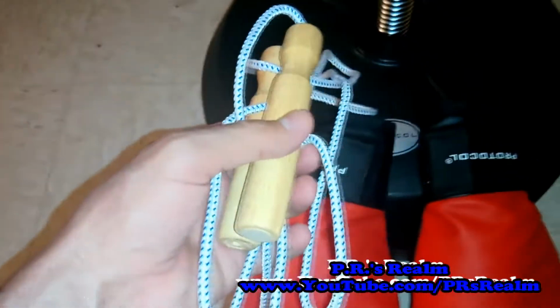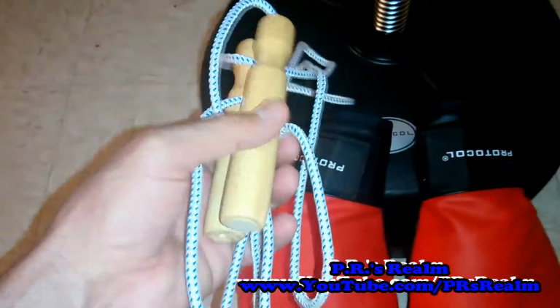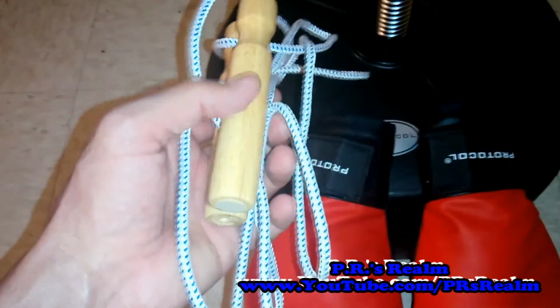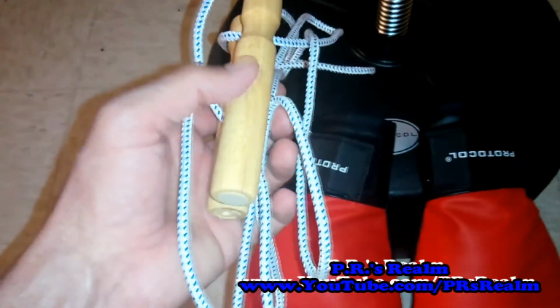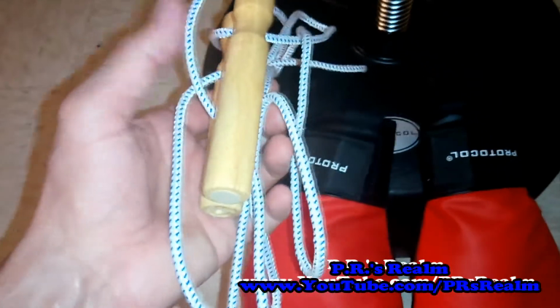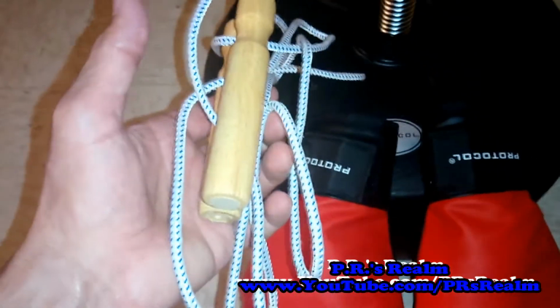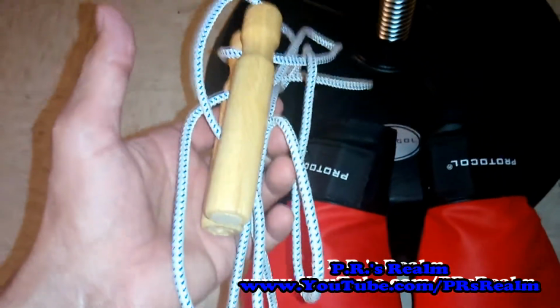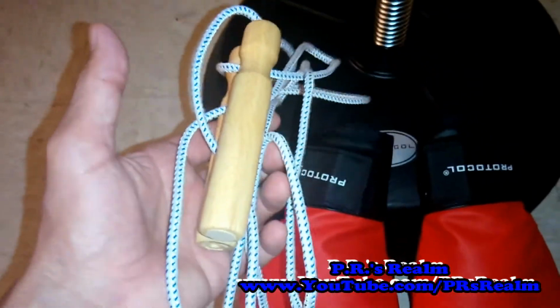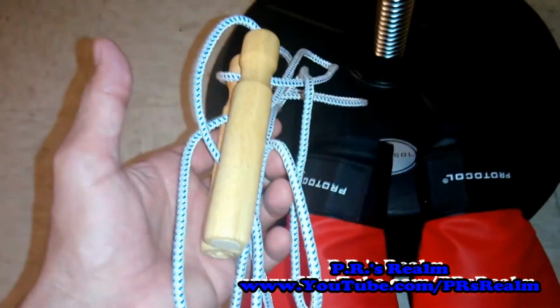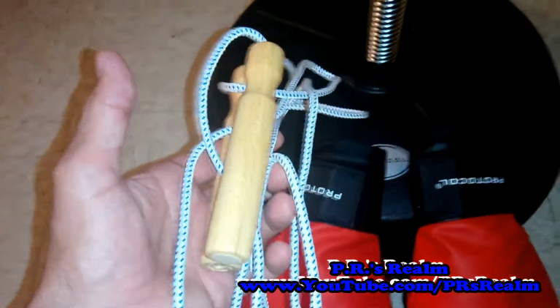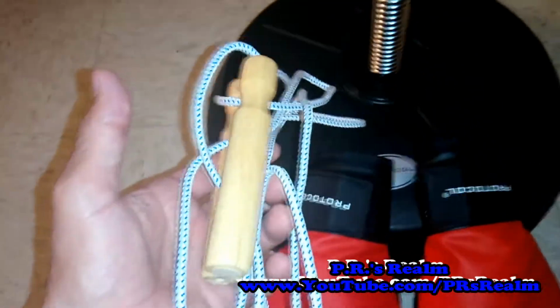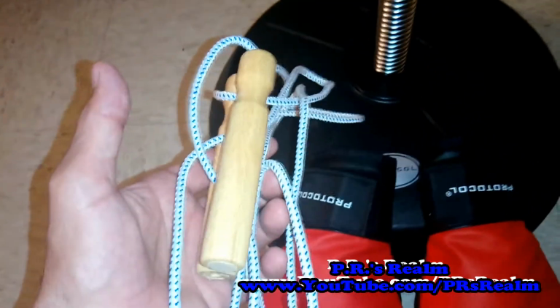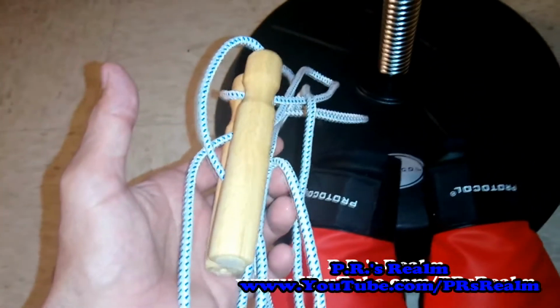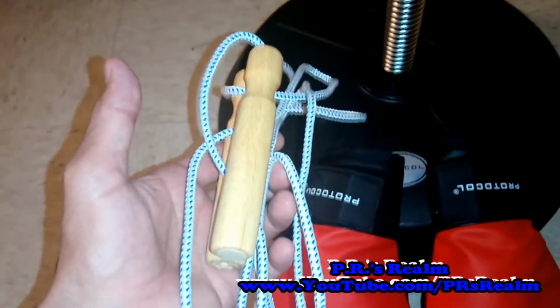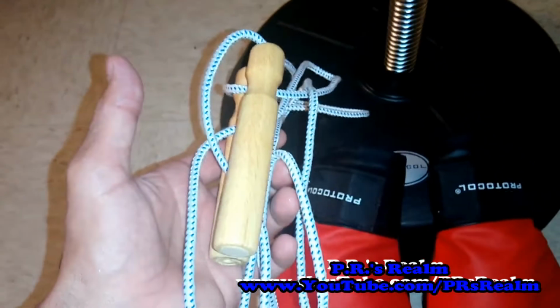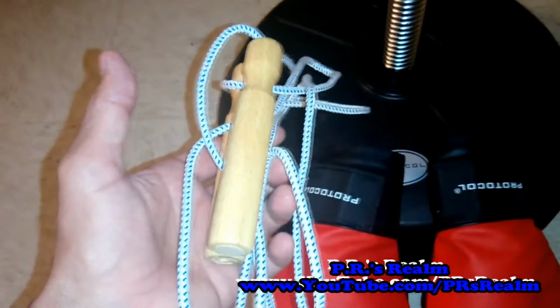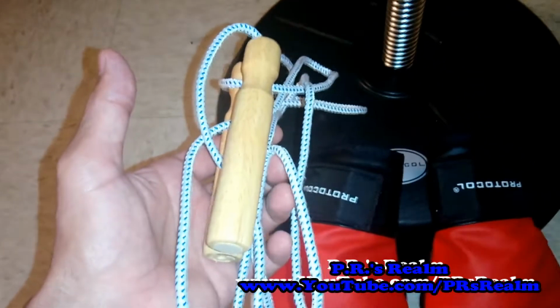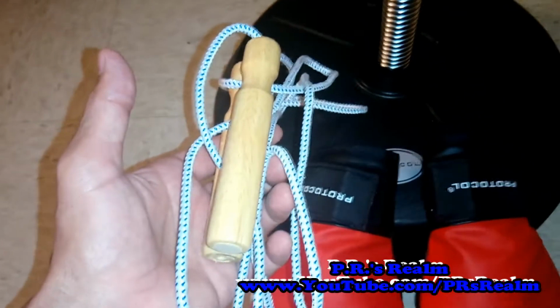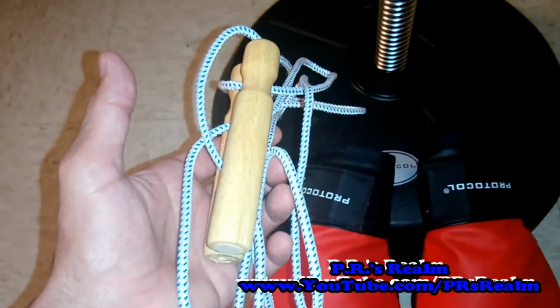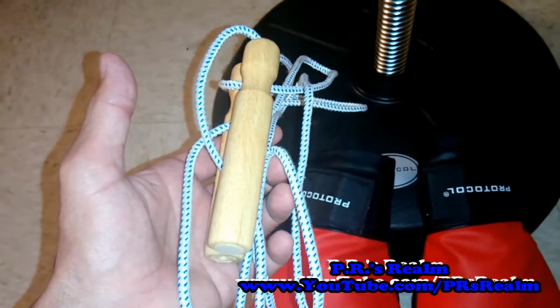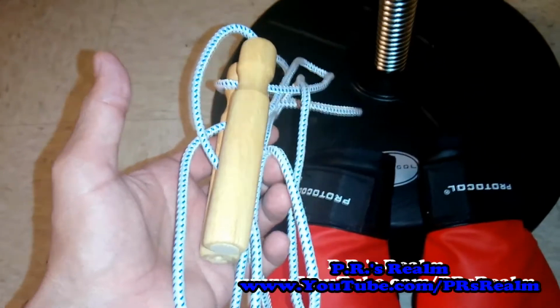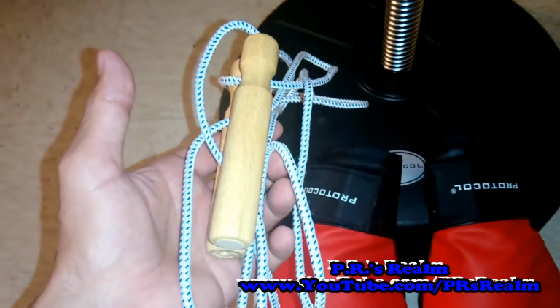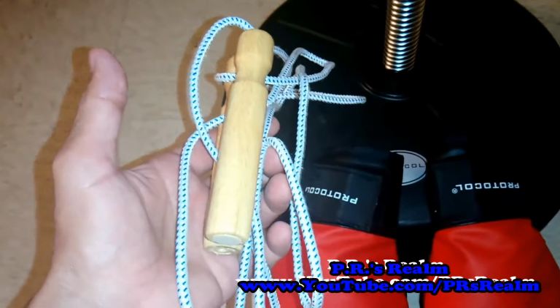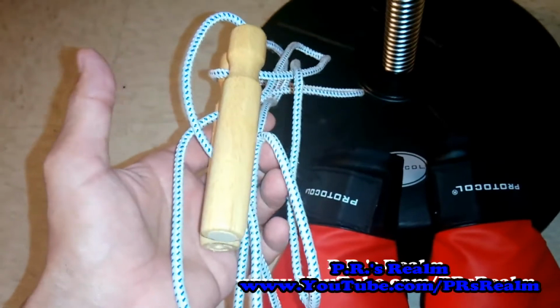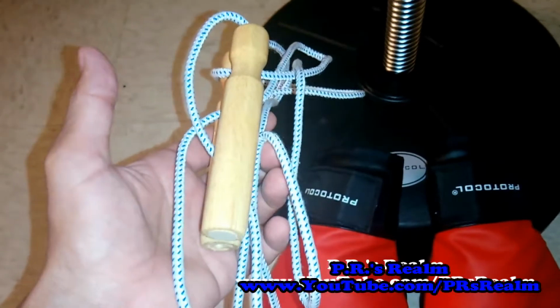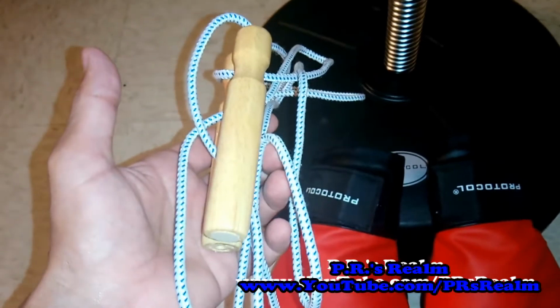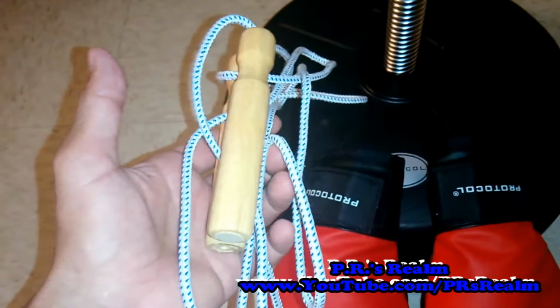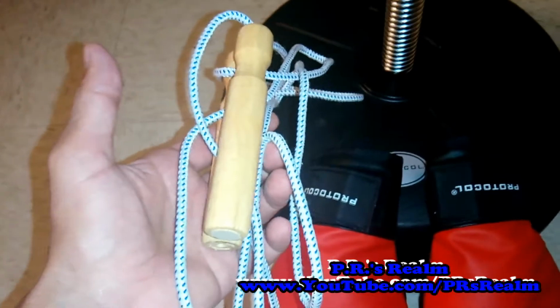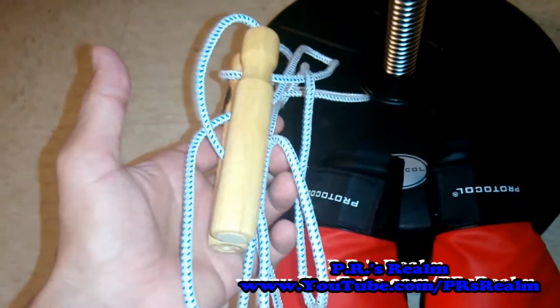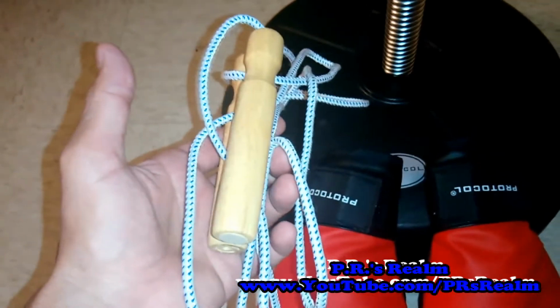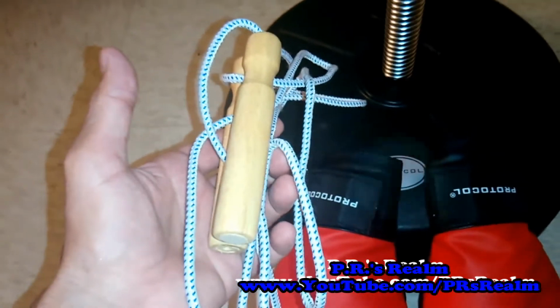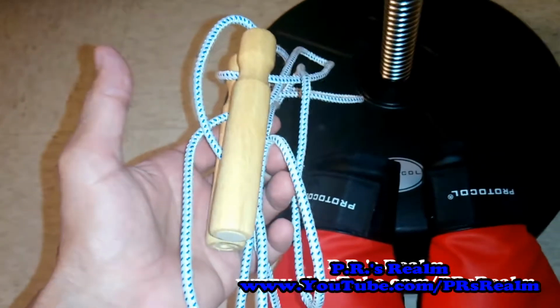In addition, it came with a jump rope. Boxers like to jump rope — it's good for agility, it's good for speed, and it's also just a great workout in itself.